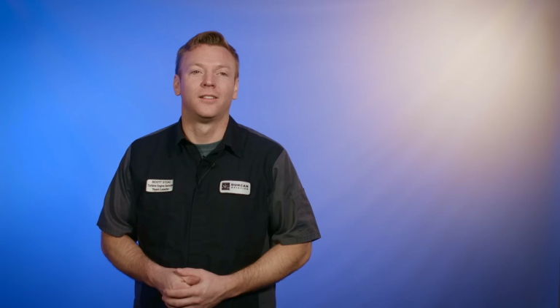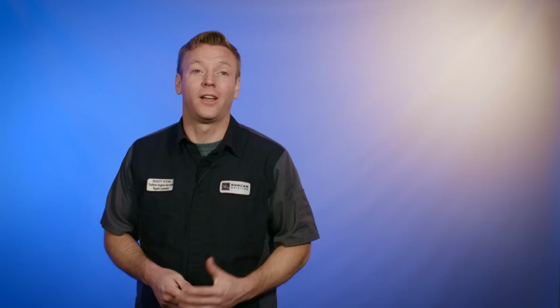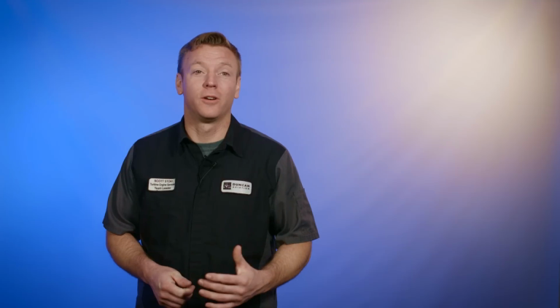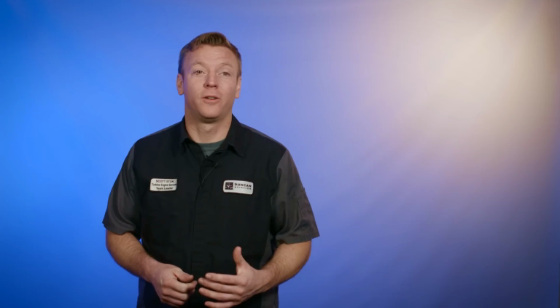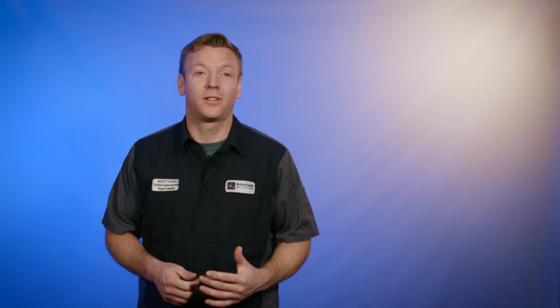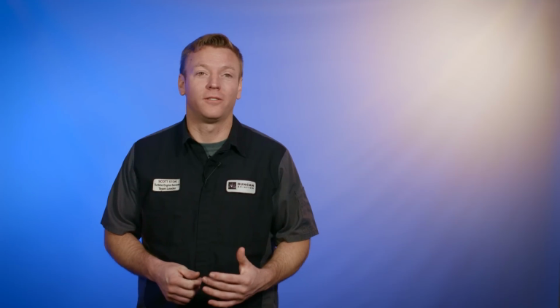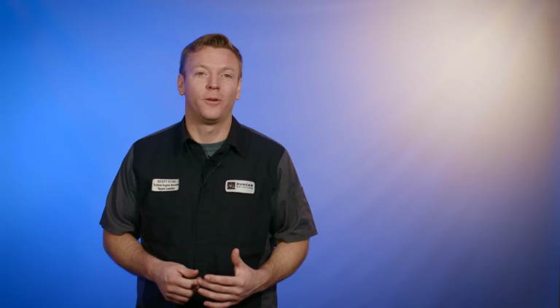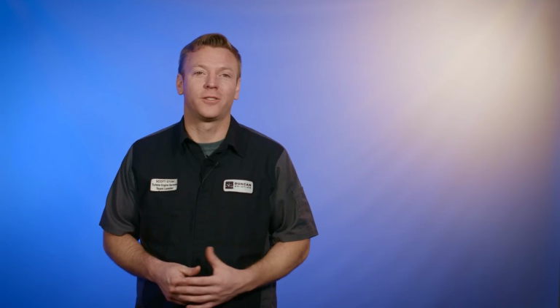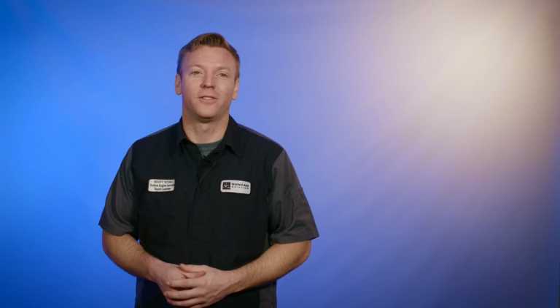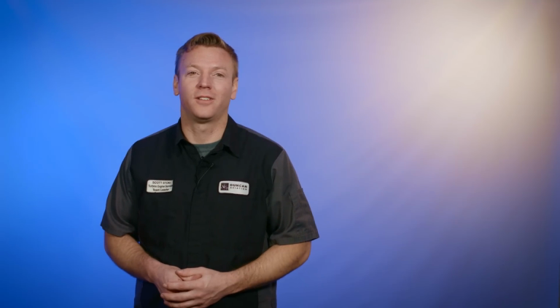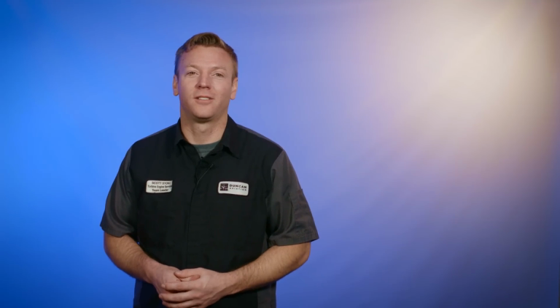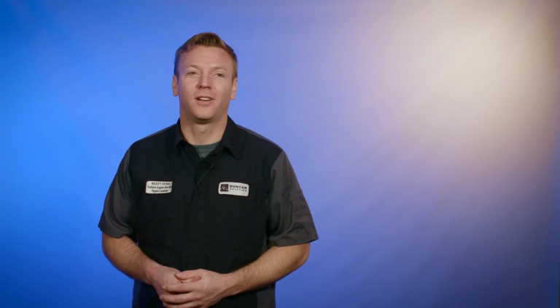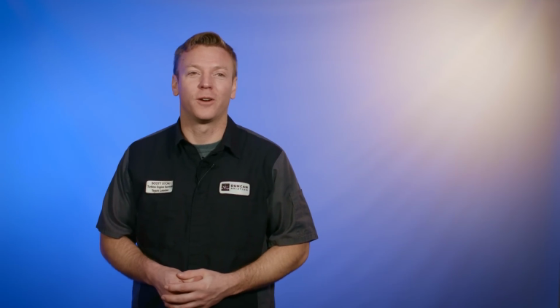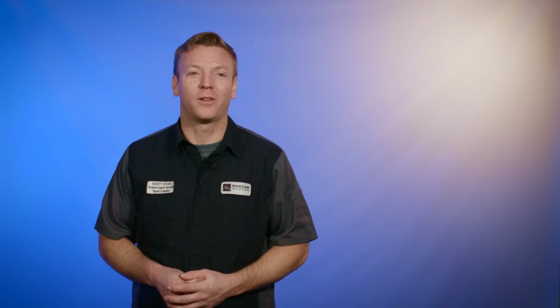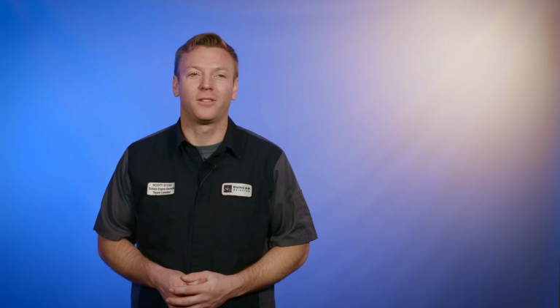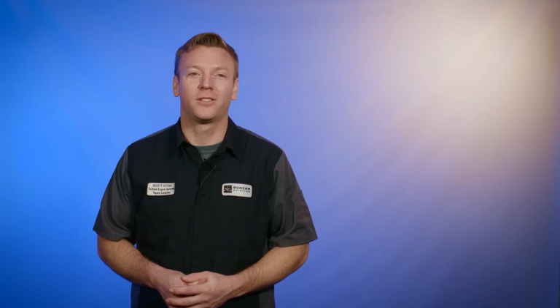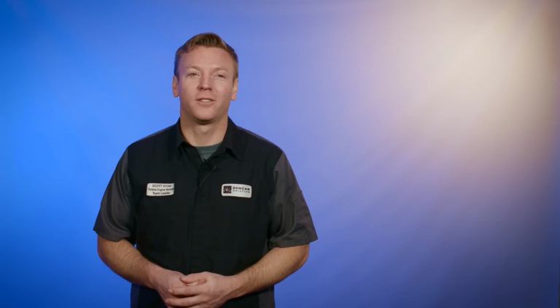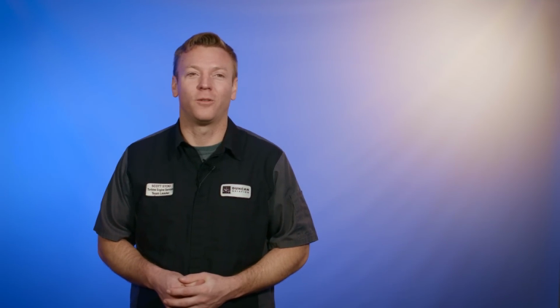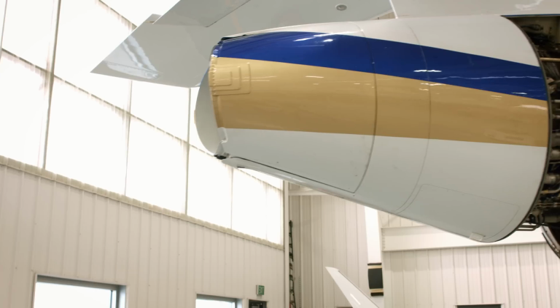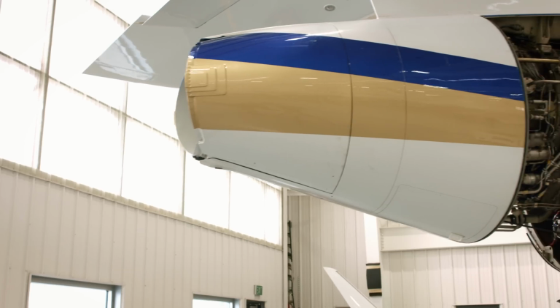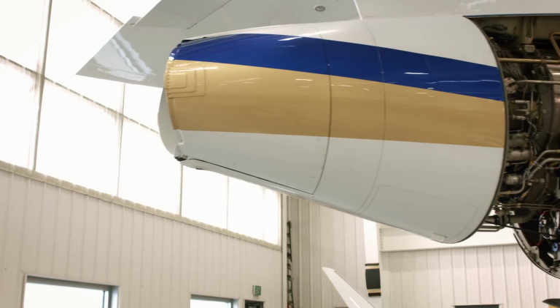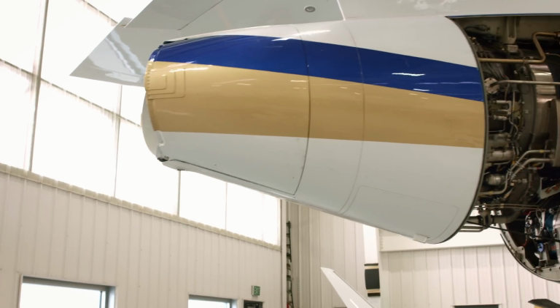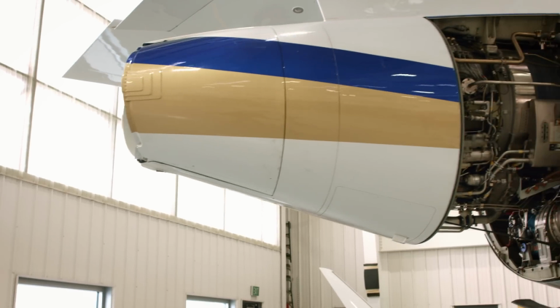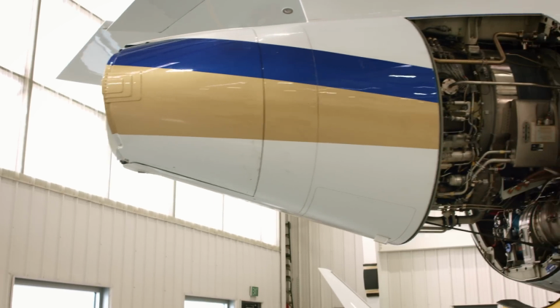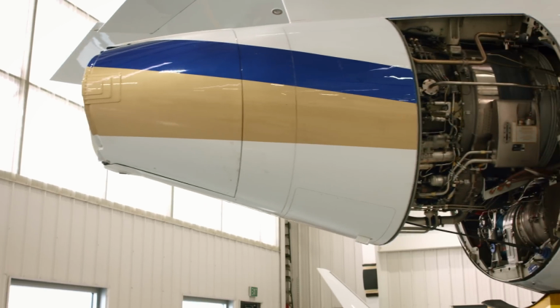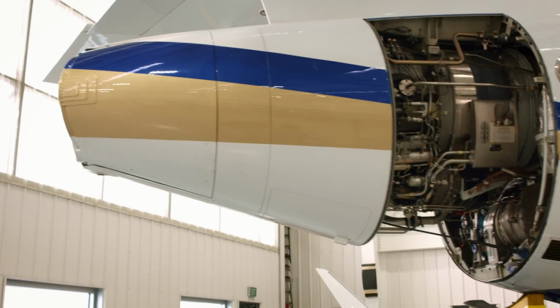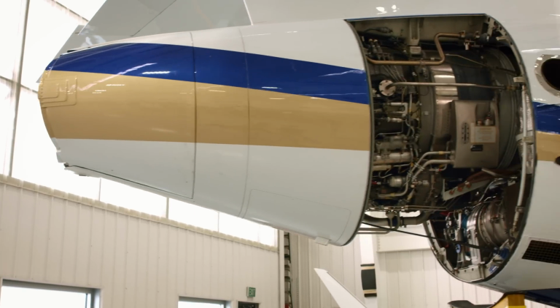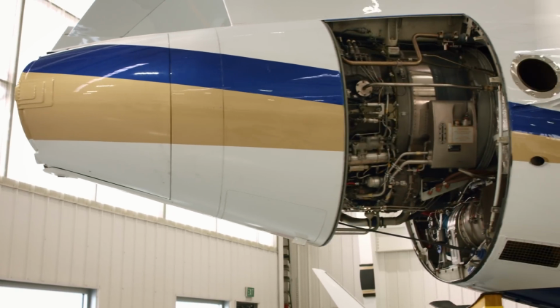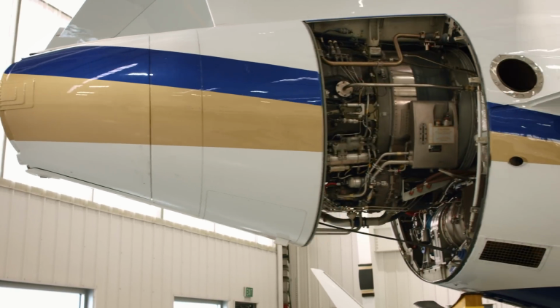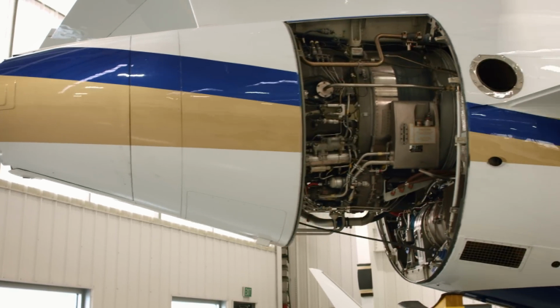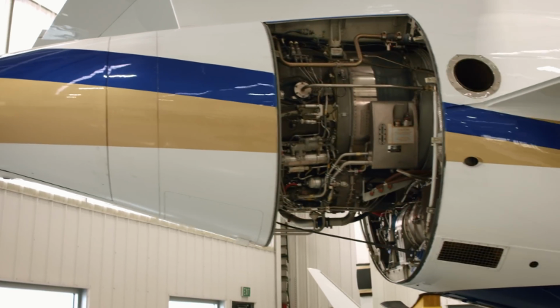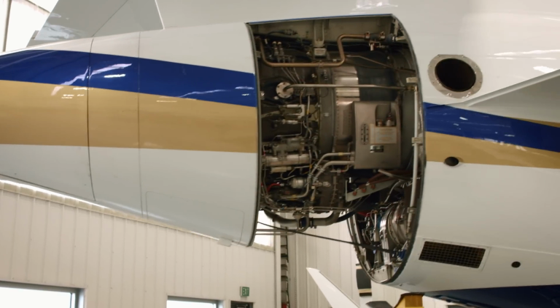Today we are going to cover oil servicing and where to properly service the oil level on a Honeywell TFE731 engine.